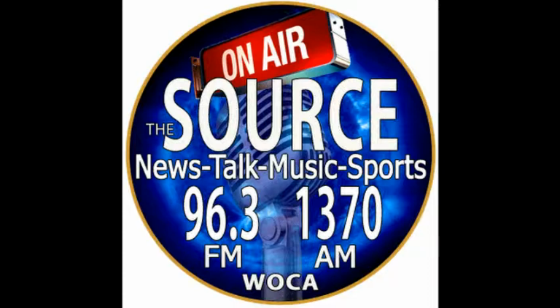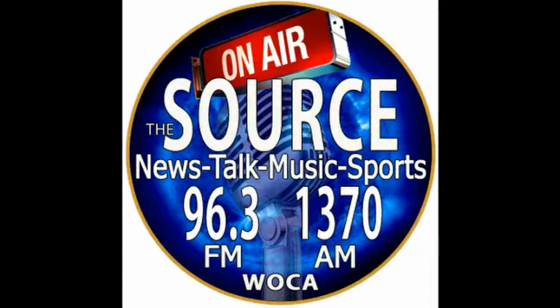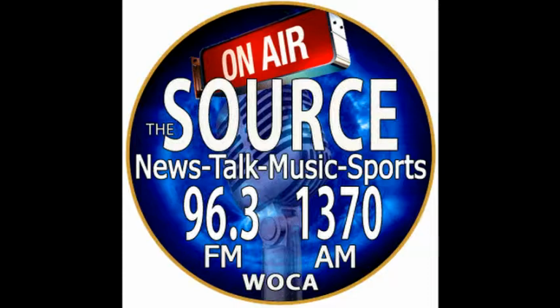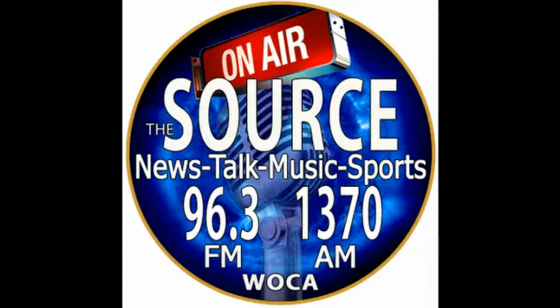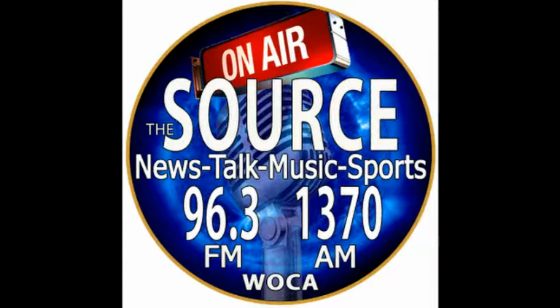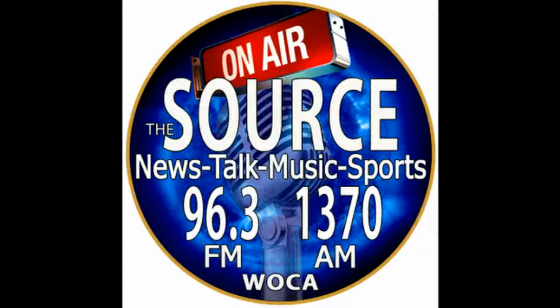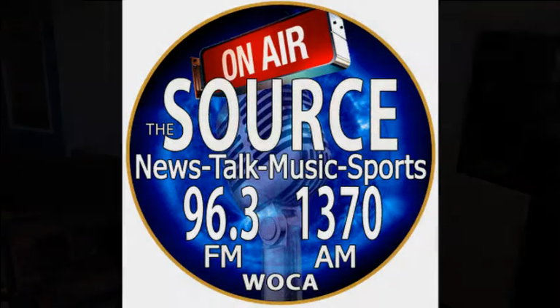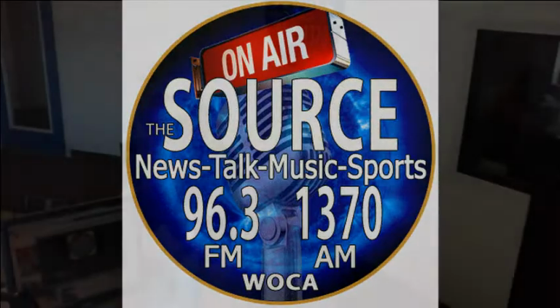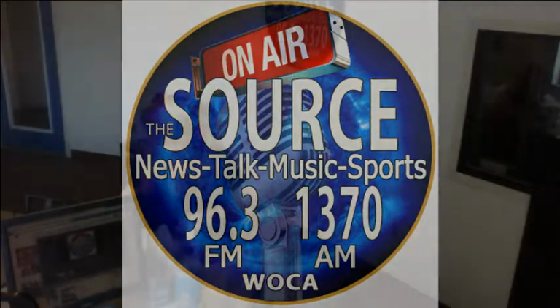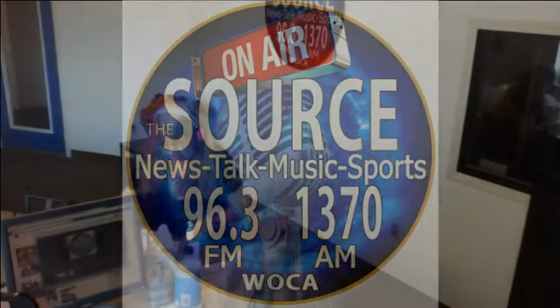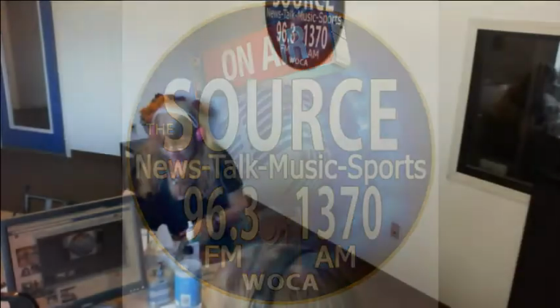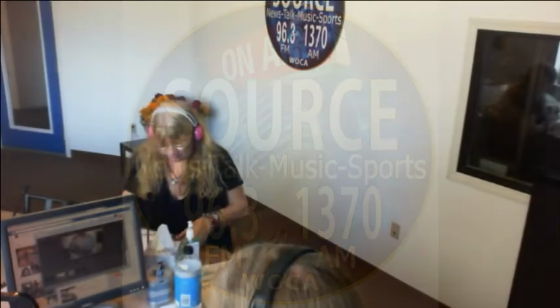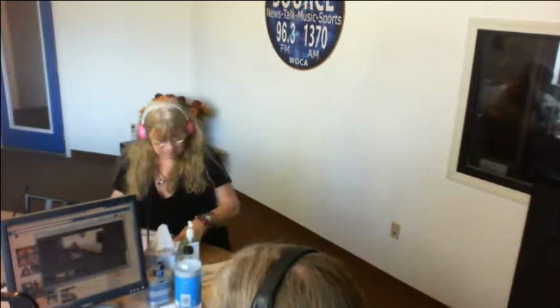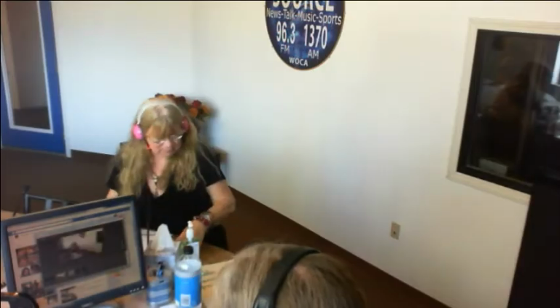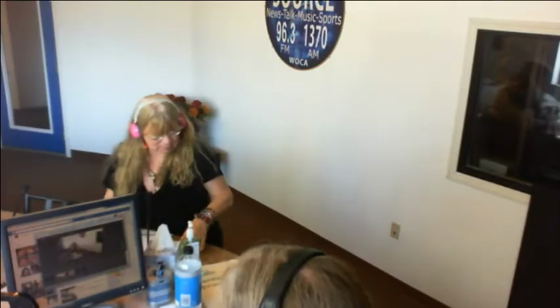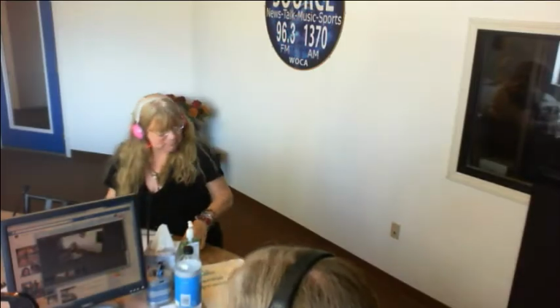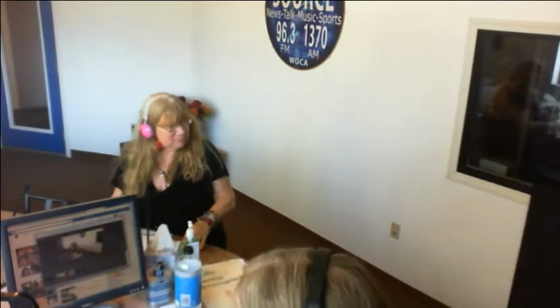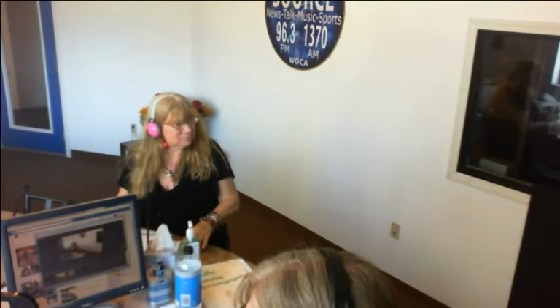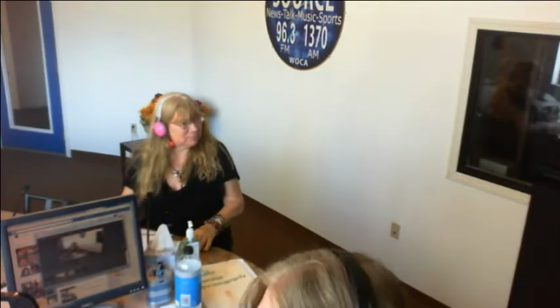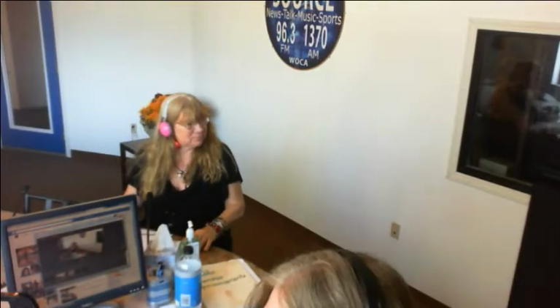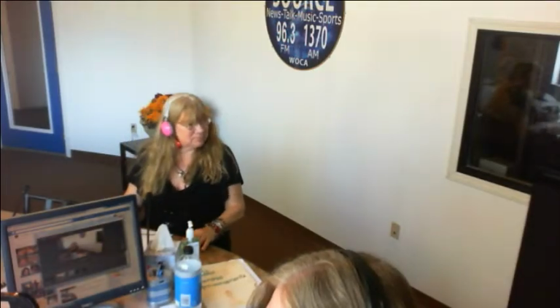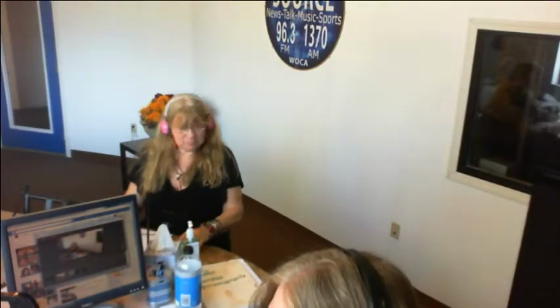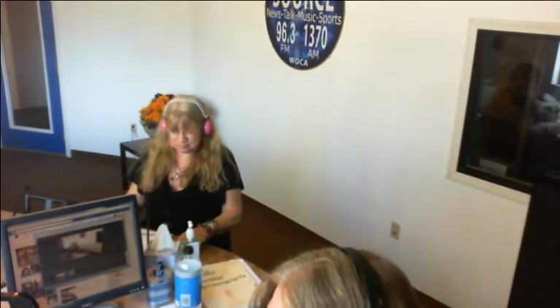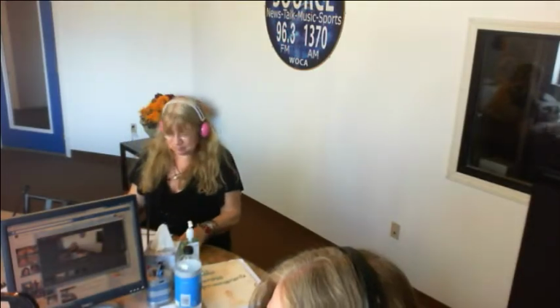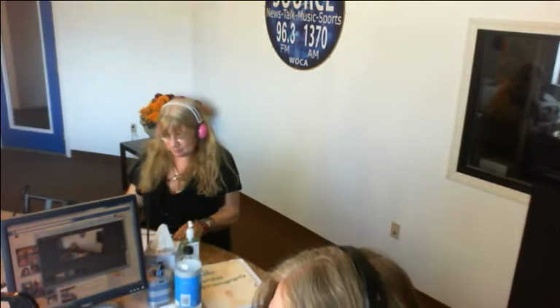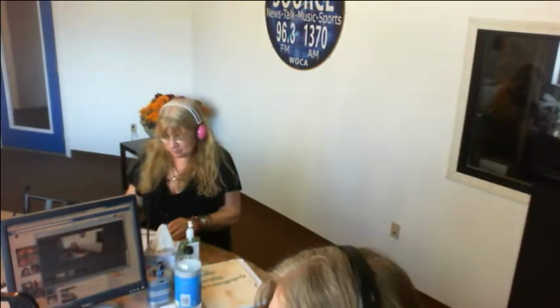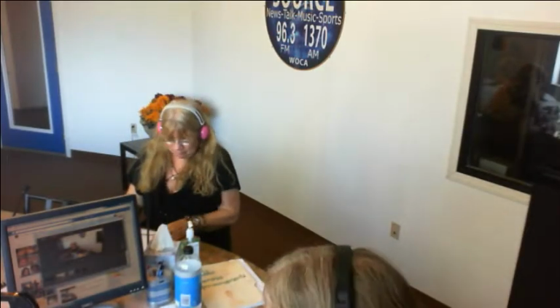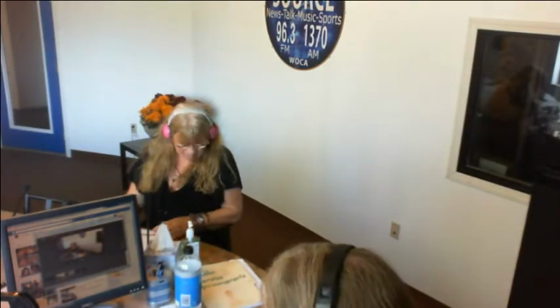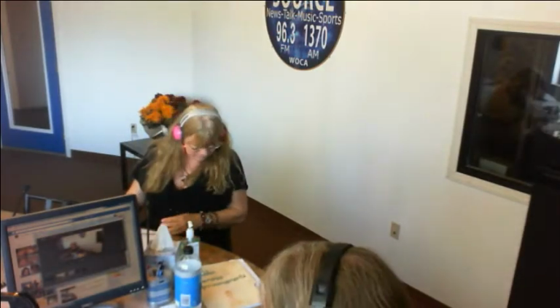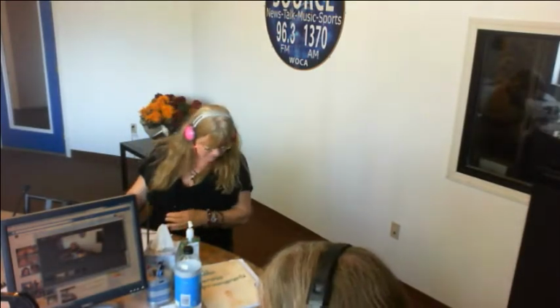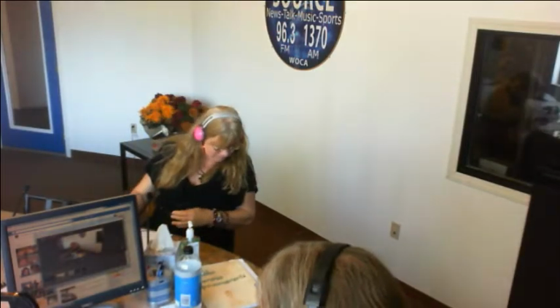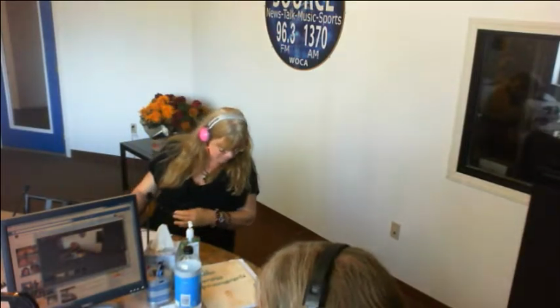Ocala's Information Station, 1370 WOCA. Ocala!